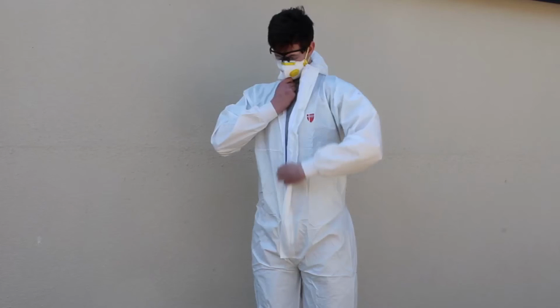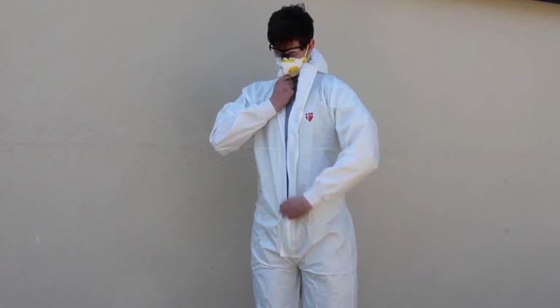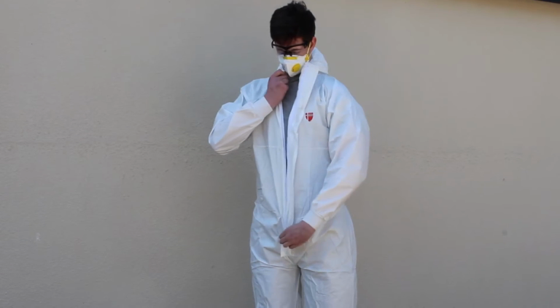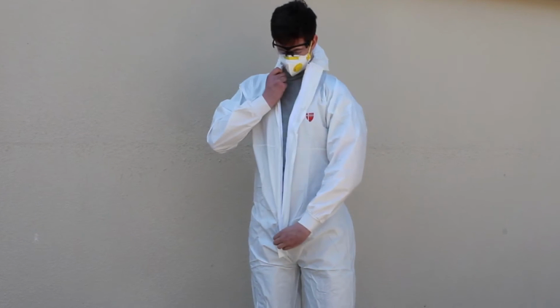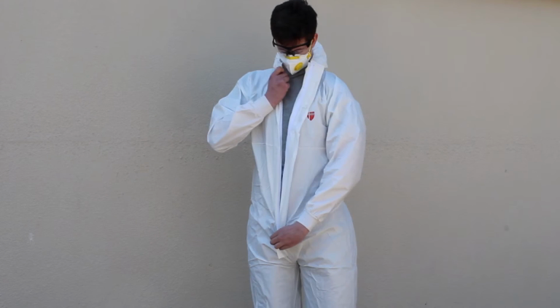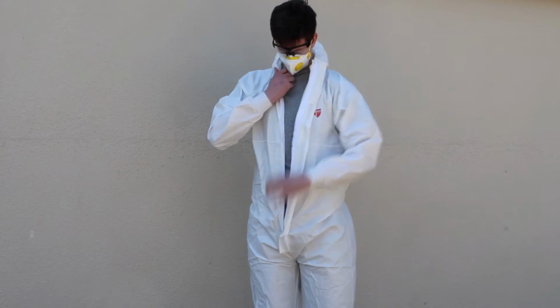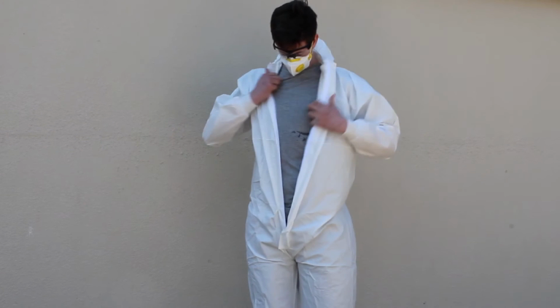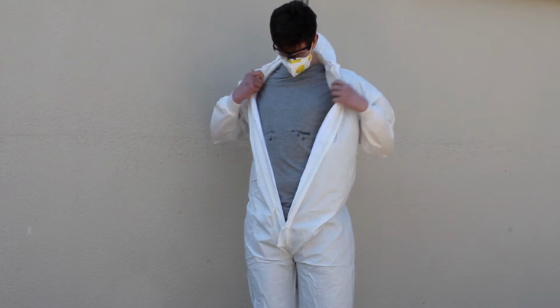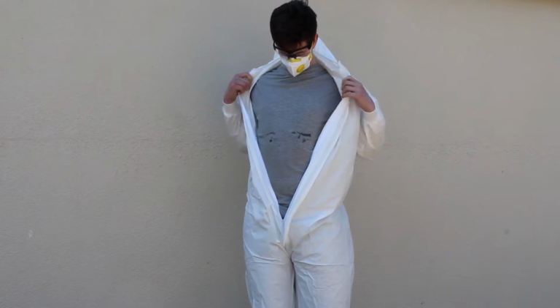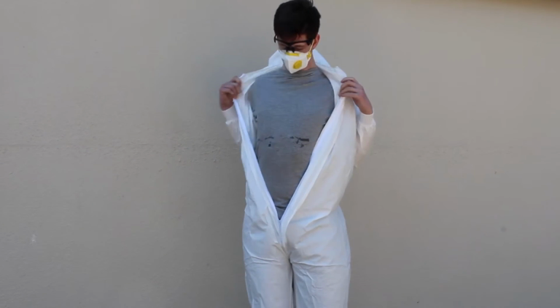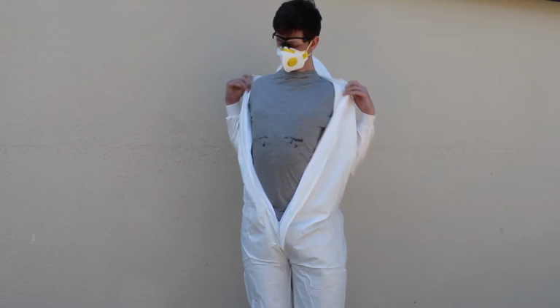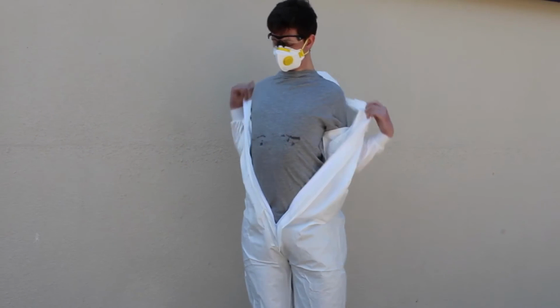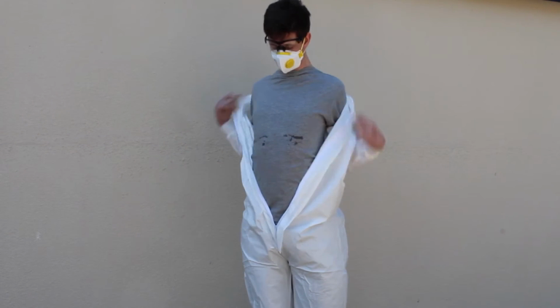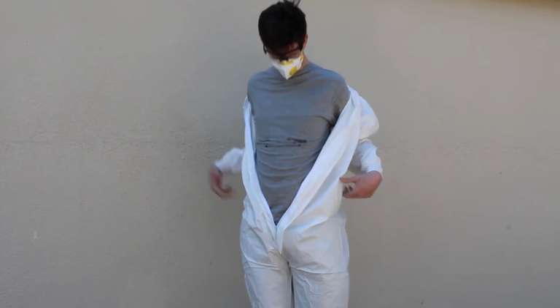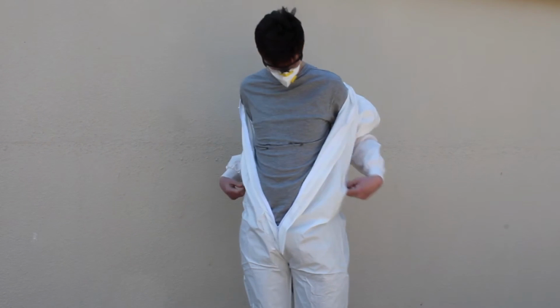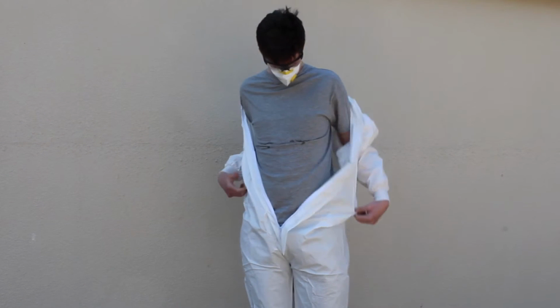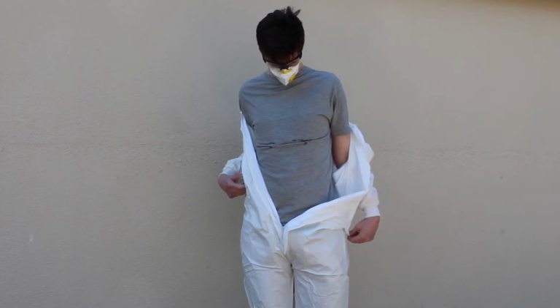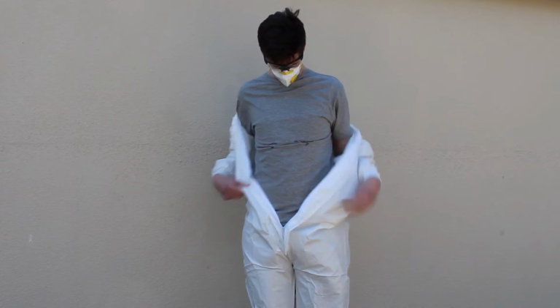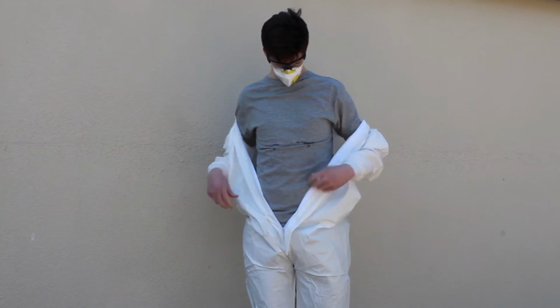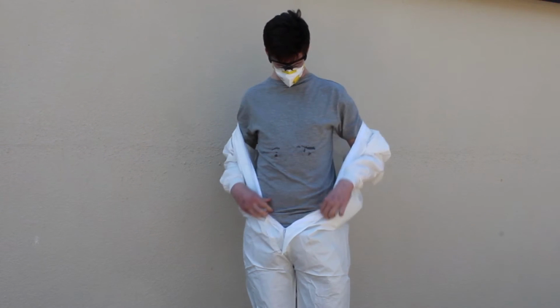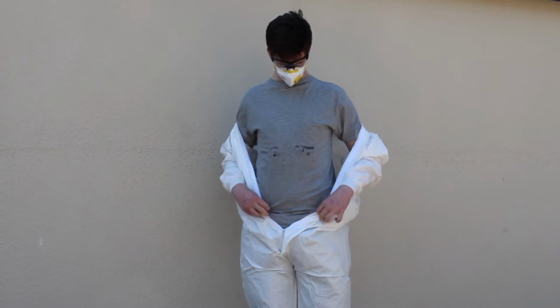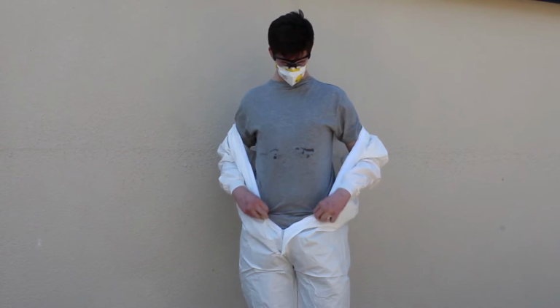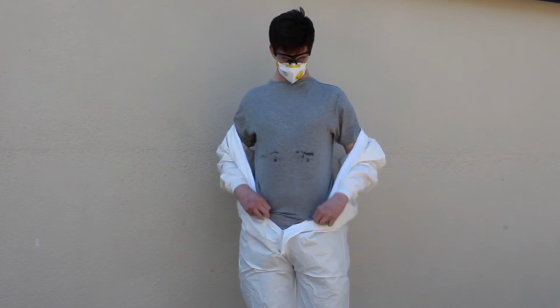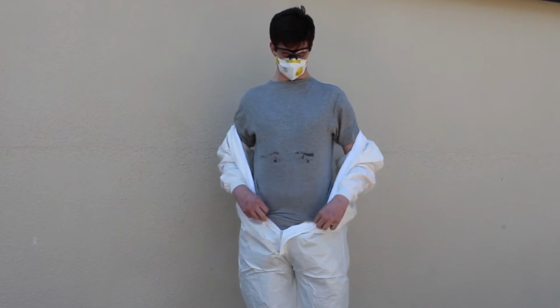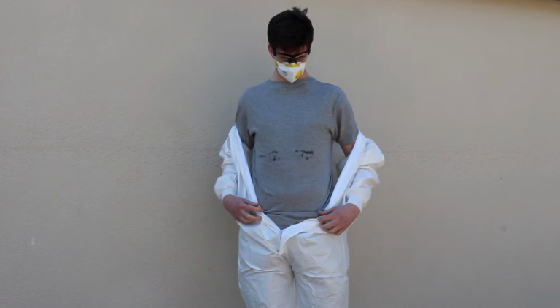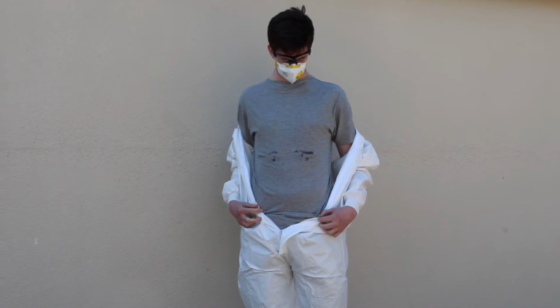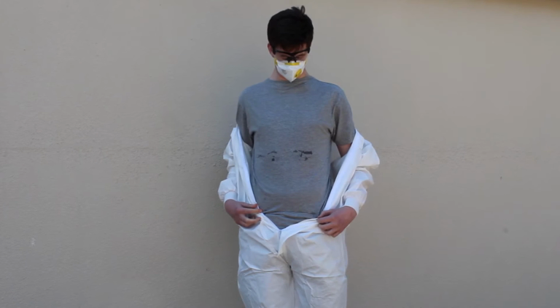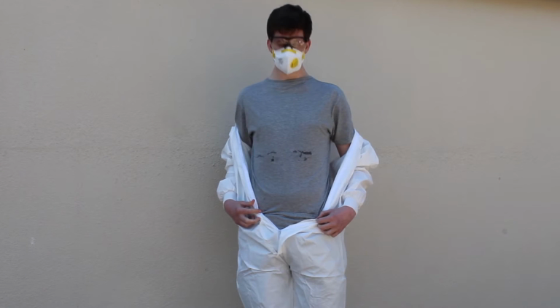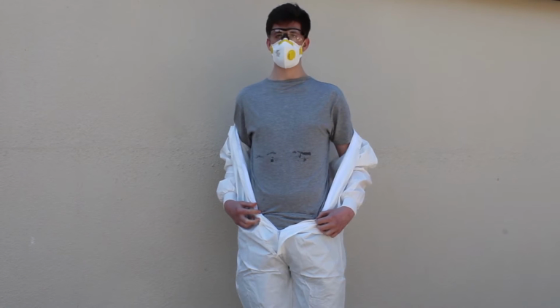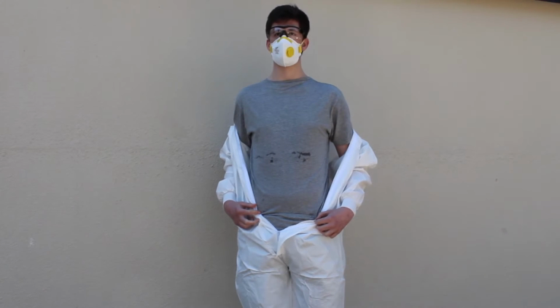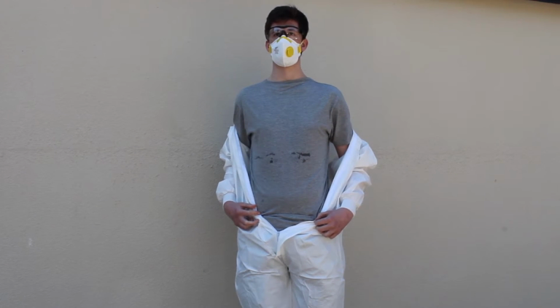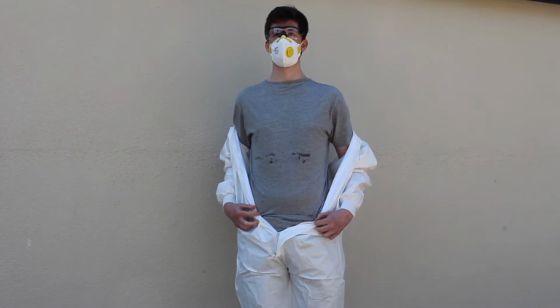Also notice how little liquid penetration there is through to the wearer. The lines of moisture you can see are actually penetration through the stitched seam, not the material.